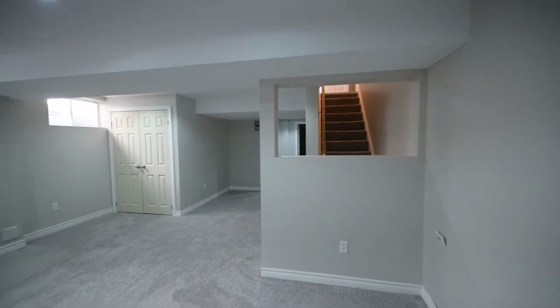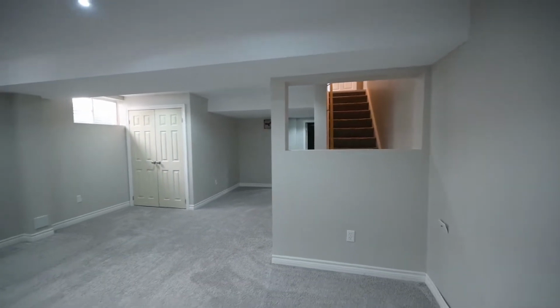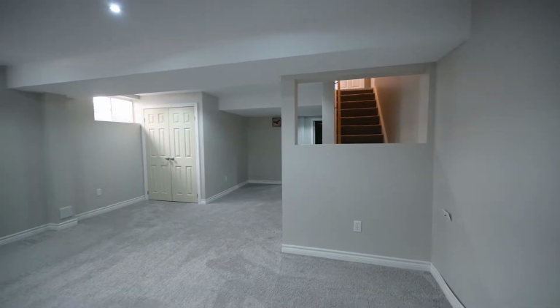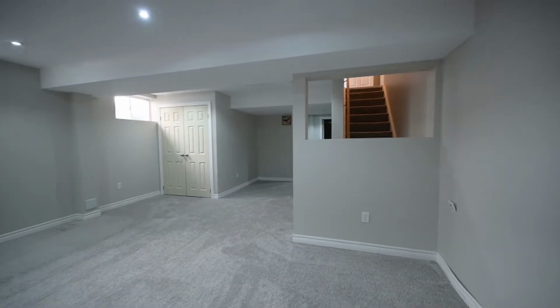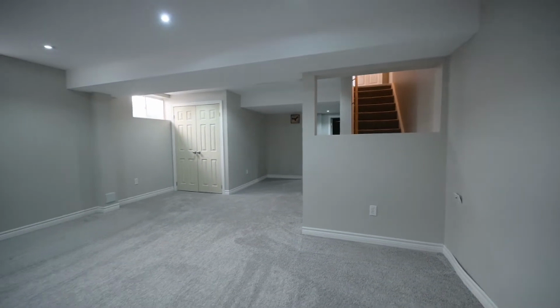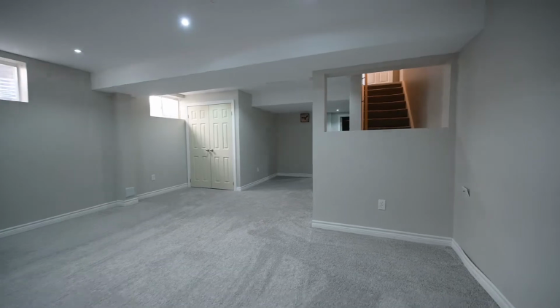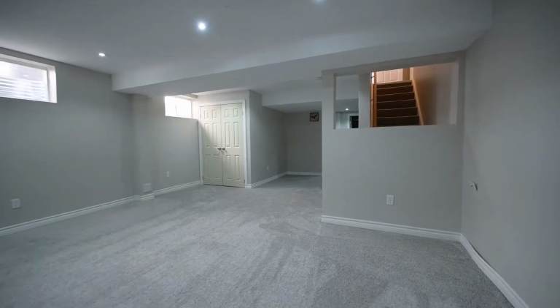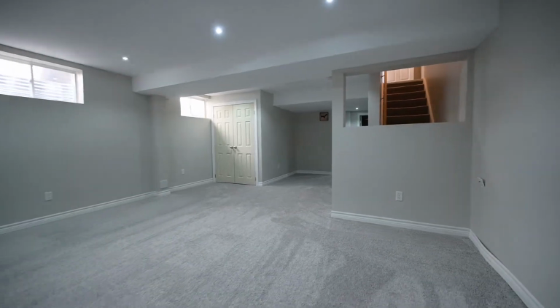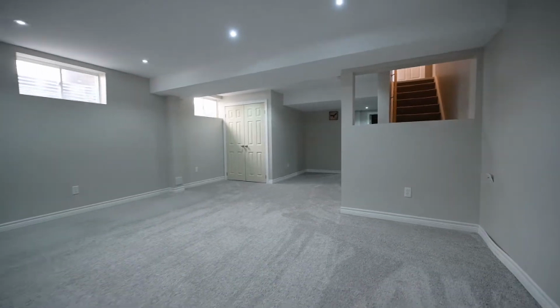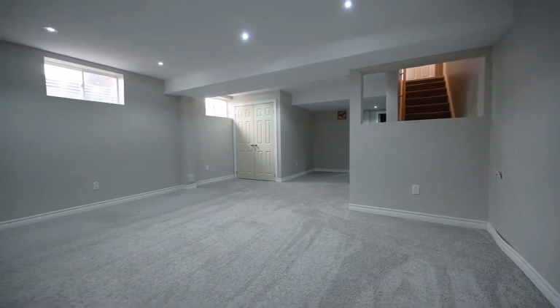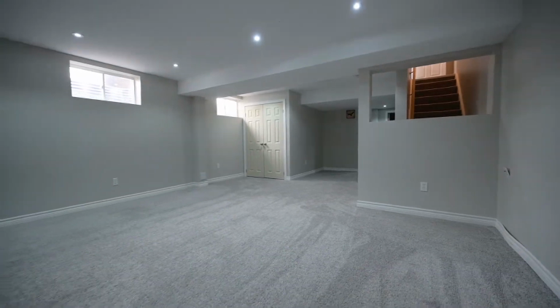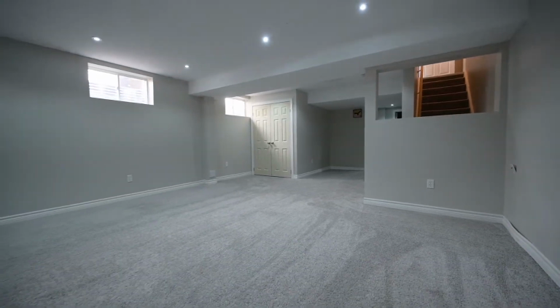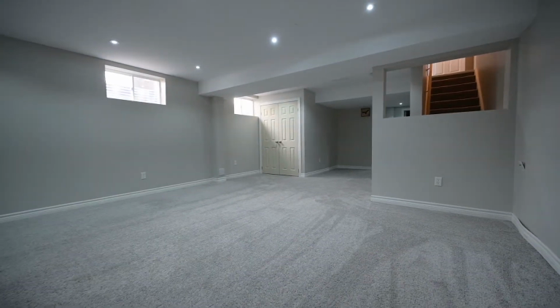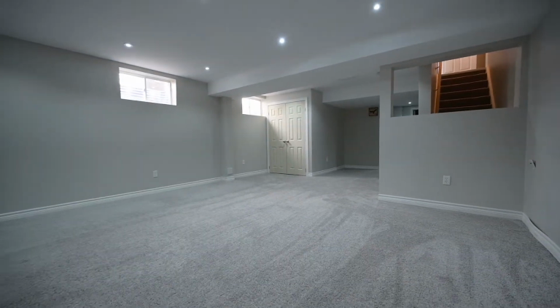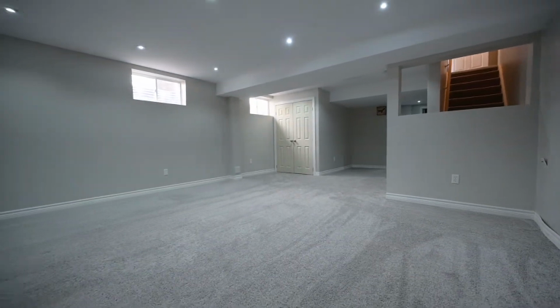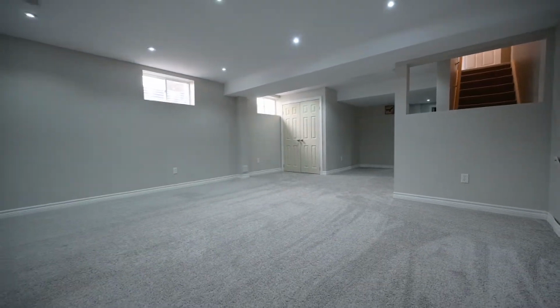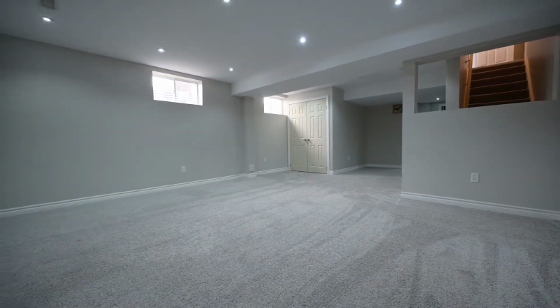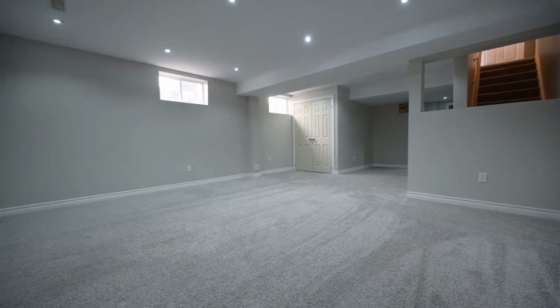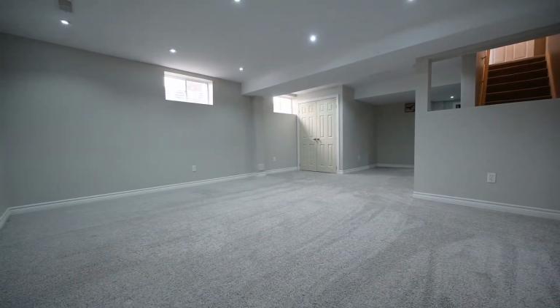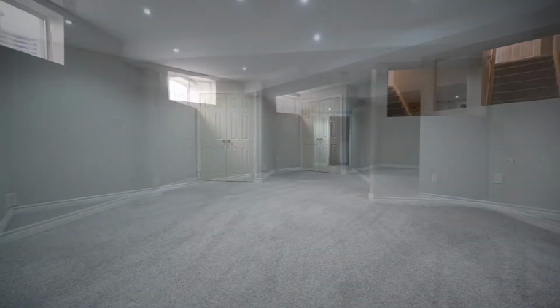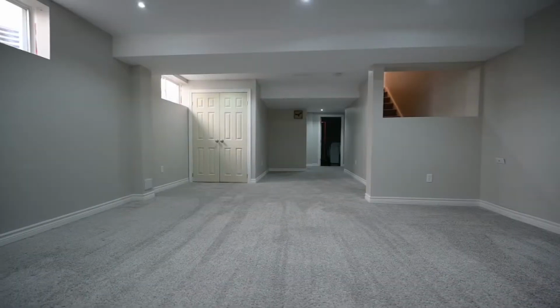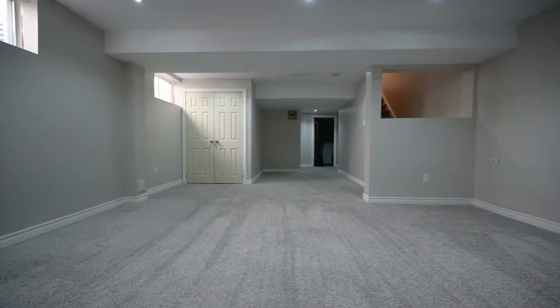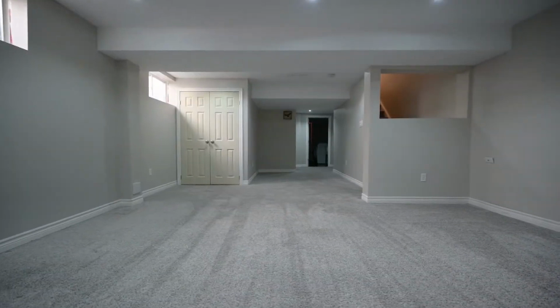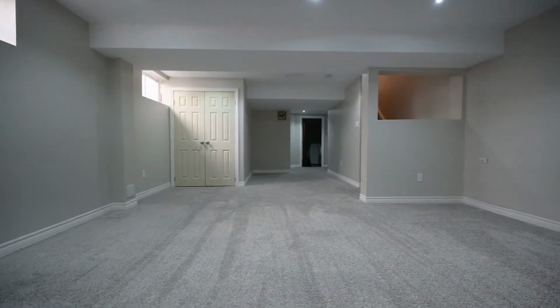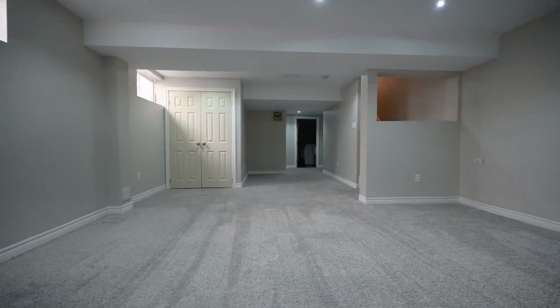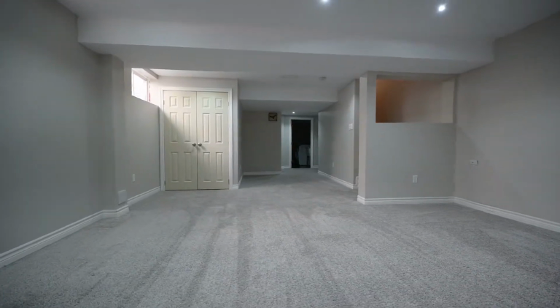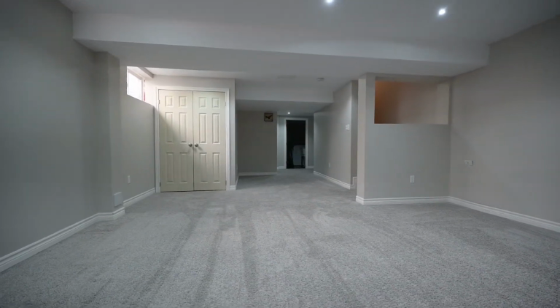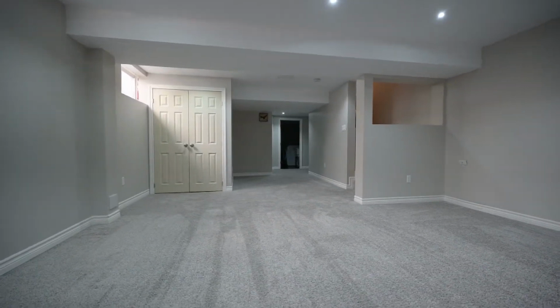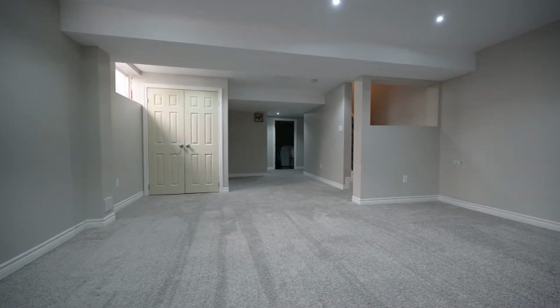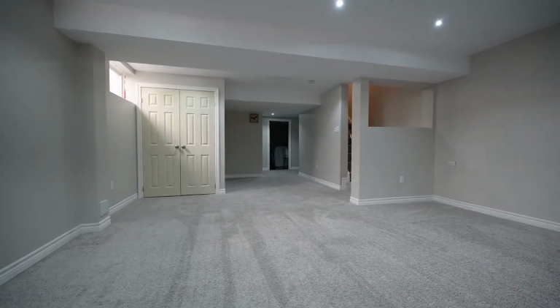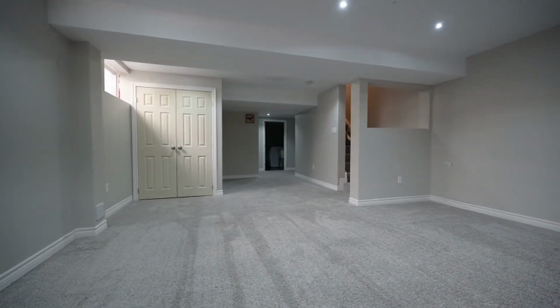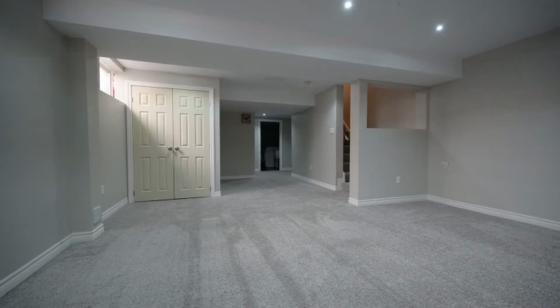Not every one of these towns has a finished basement — this one does, and it still has that new carpet smell.